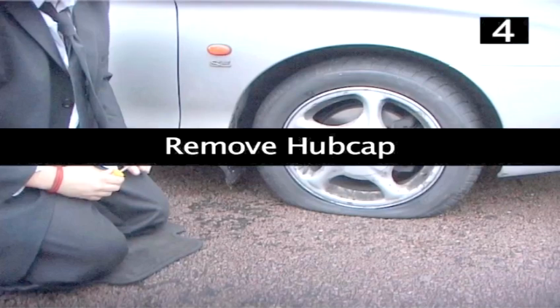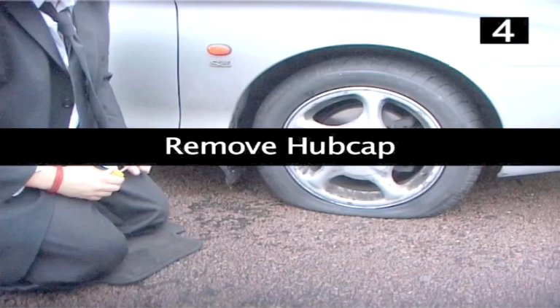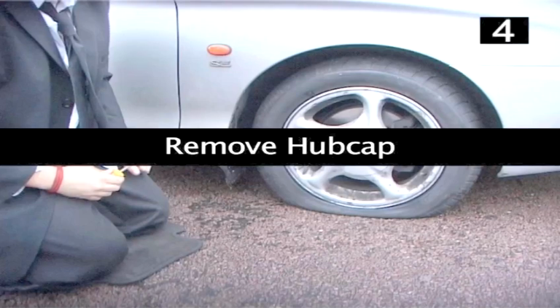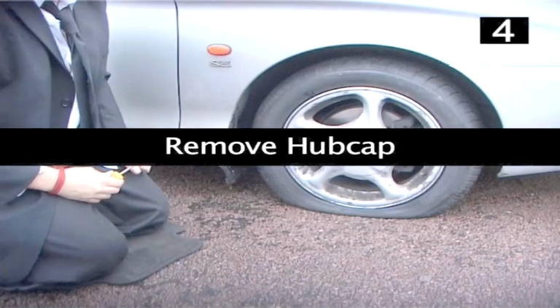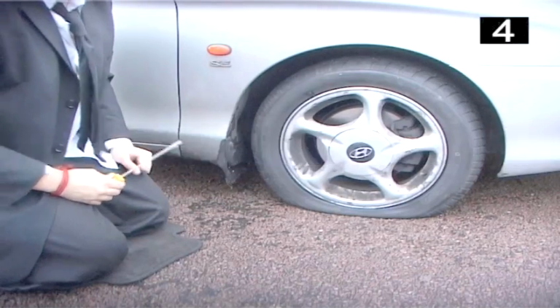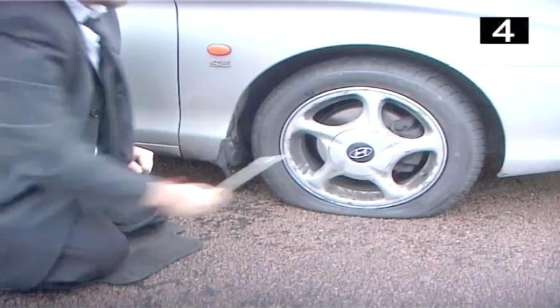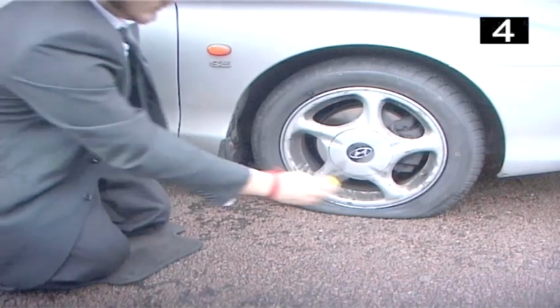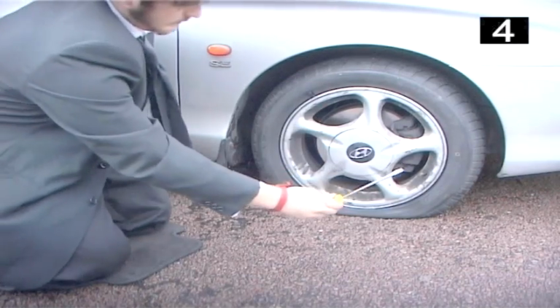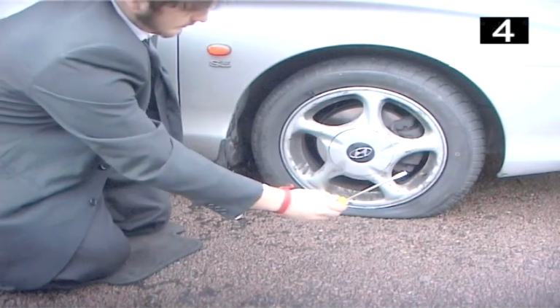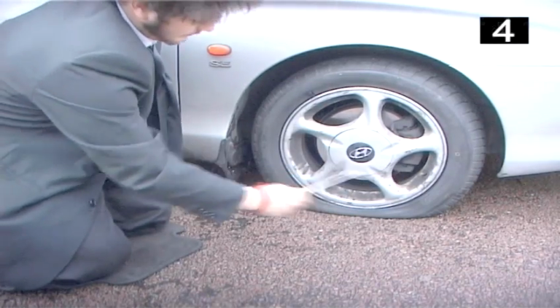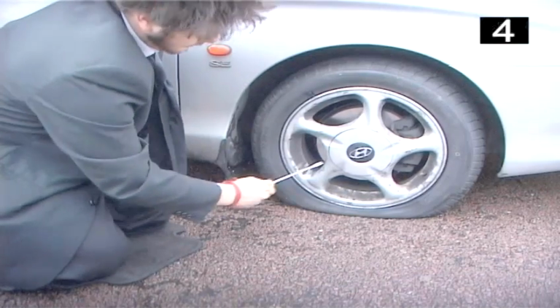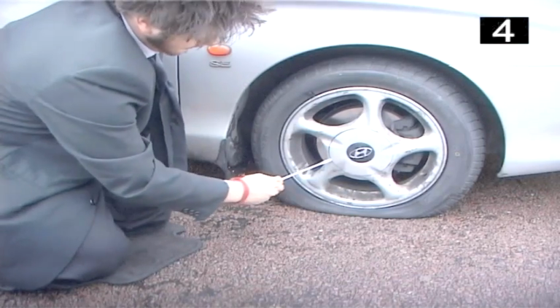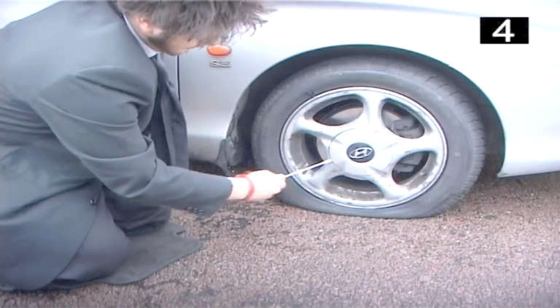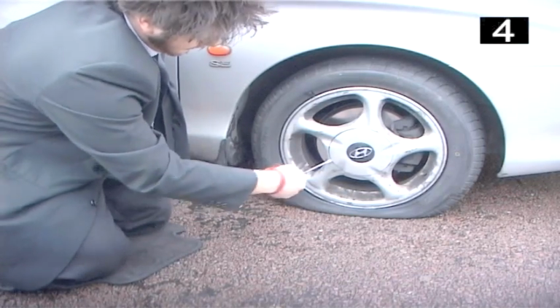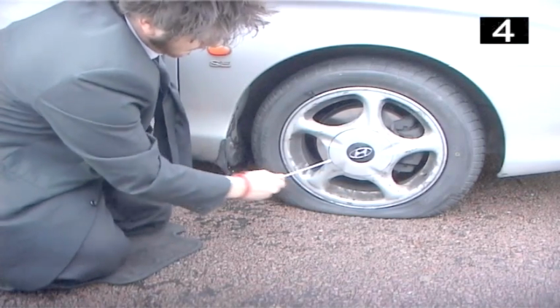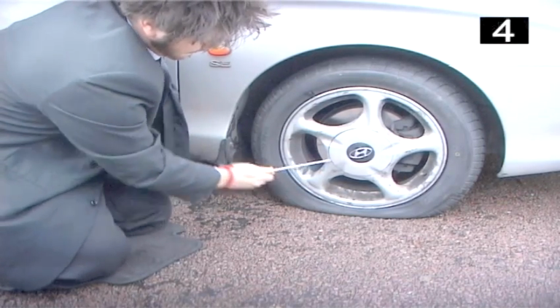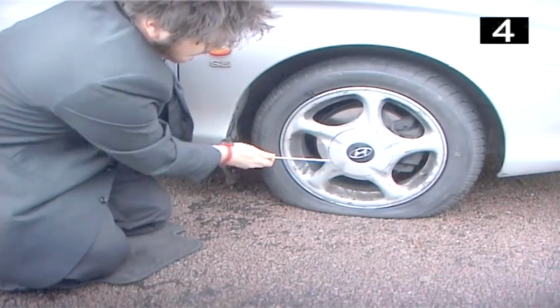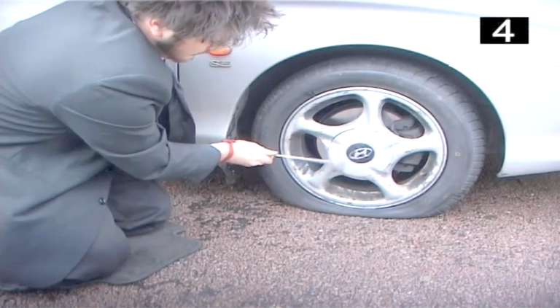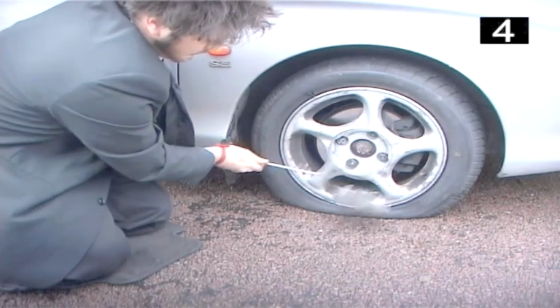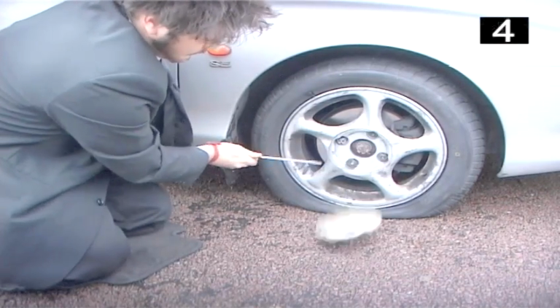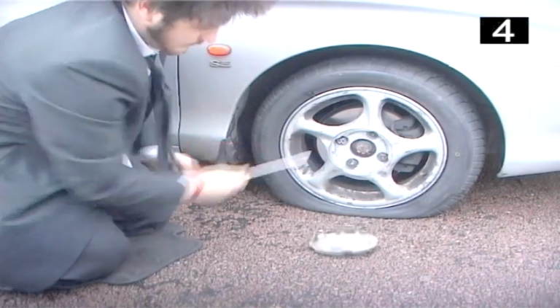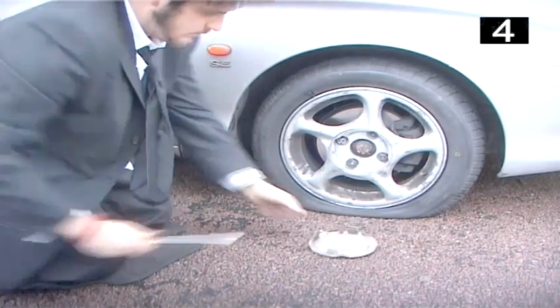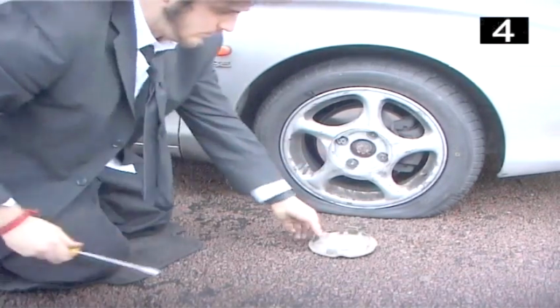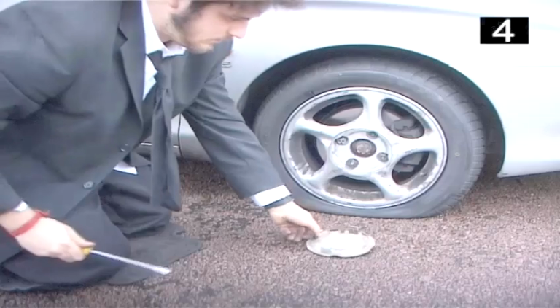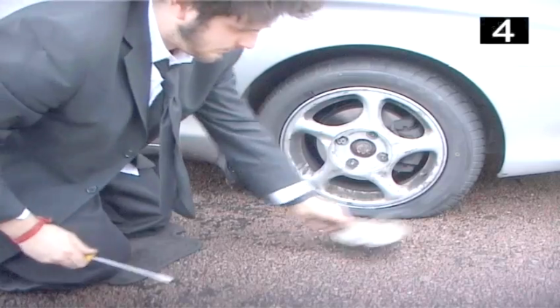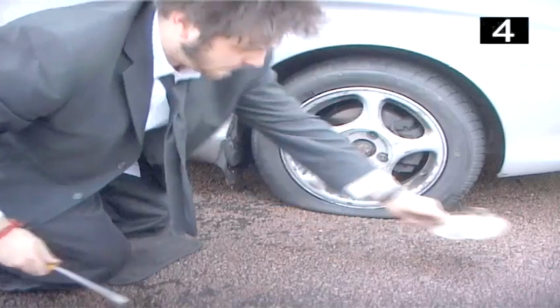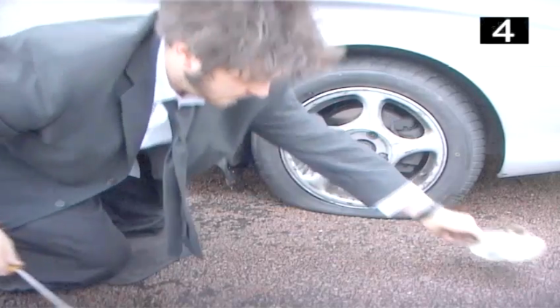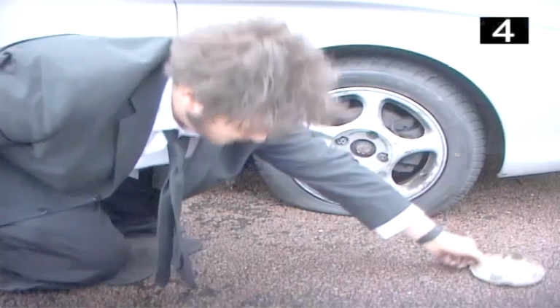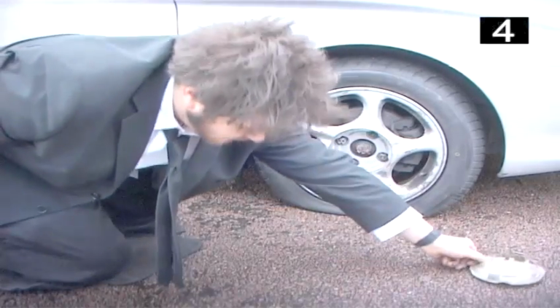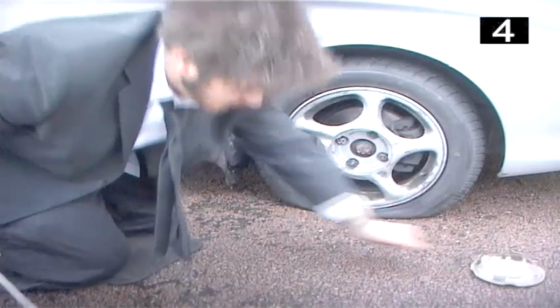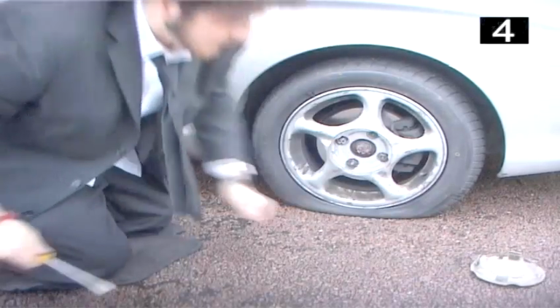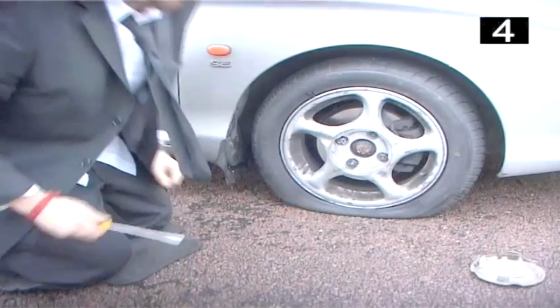Step 4: Remove the hubcap. Use a flat-headed screwdriver to remove the hubcap, and then lay it to one side.